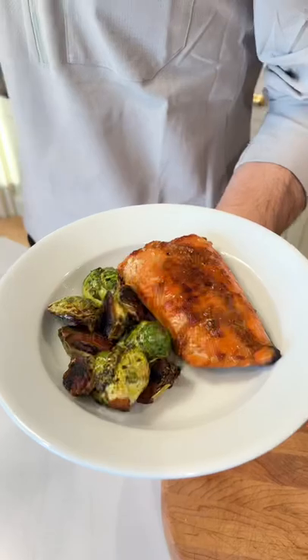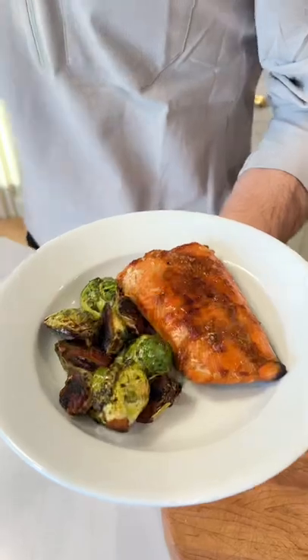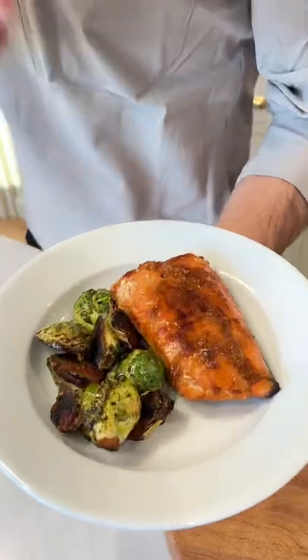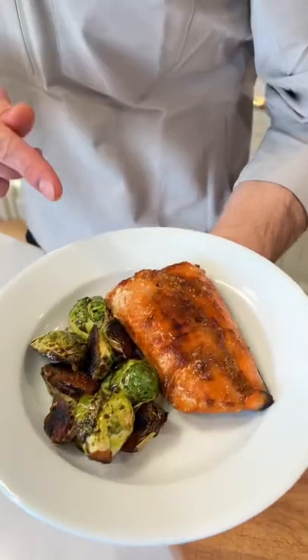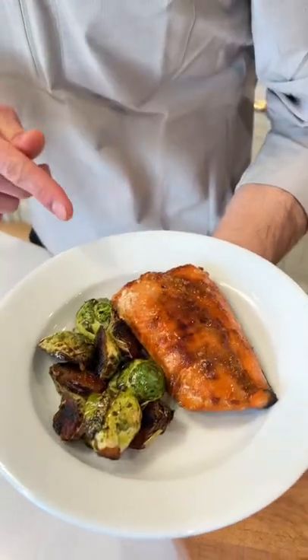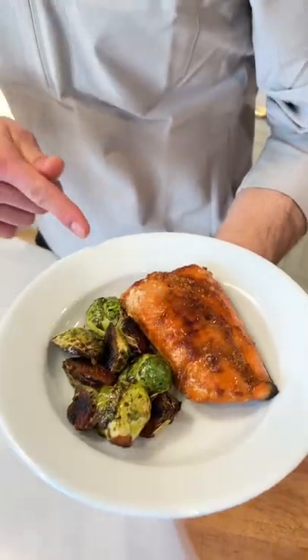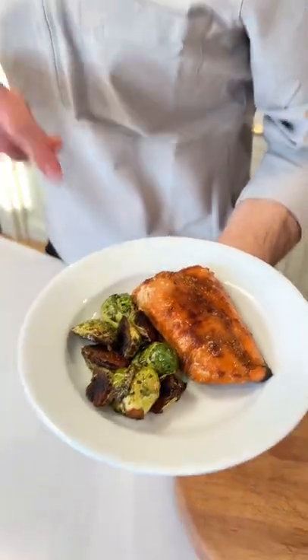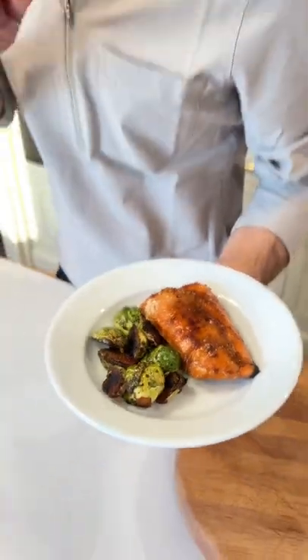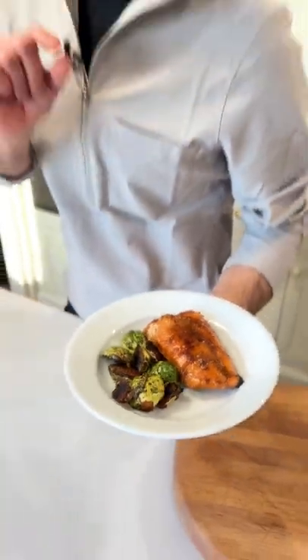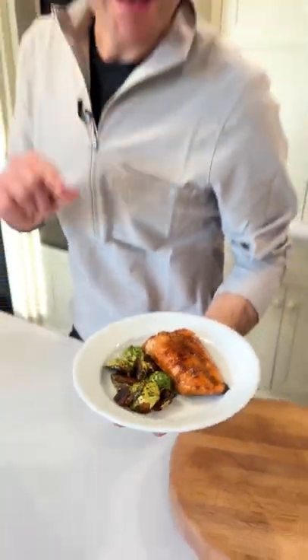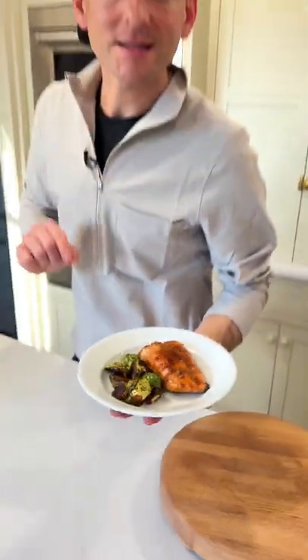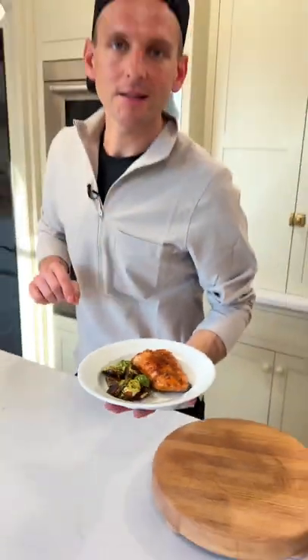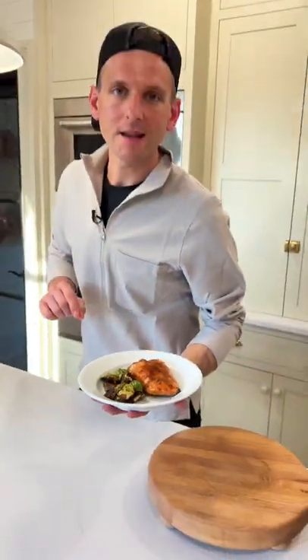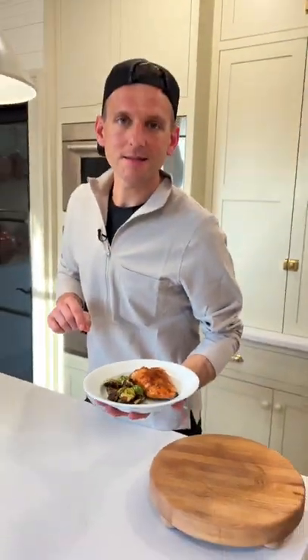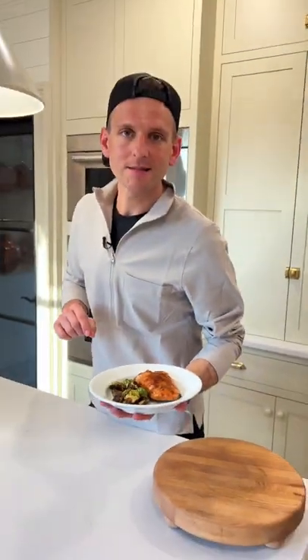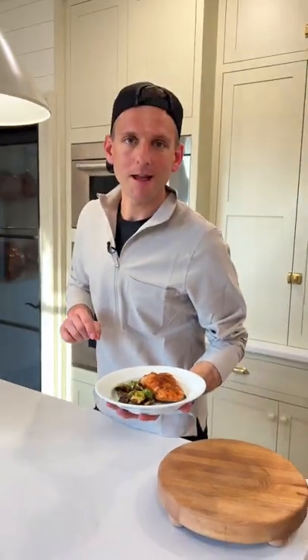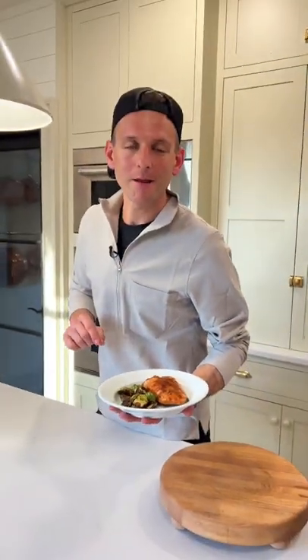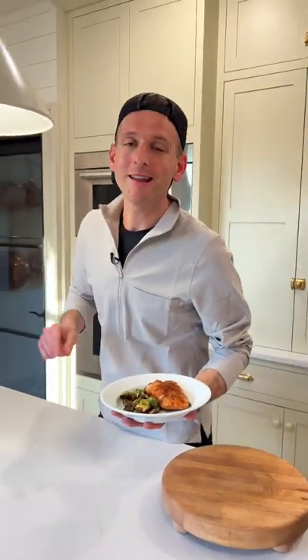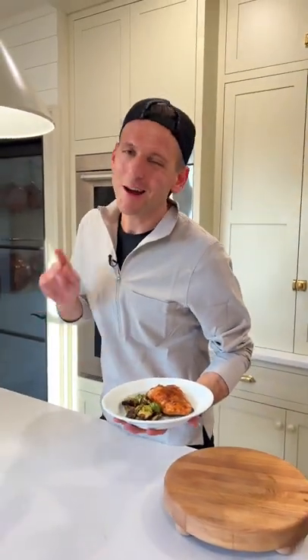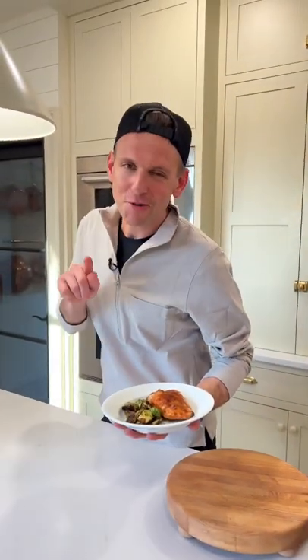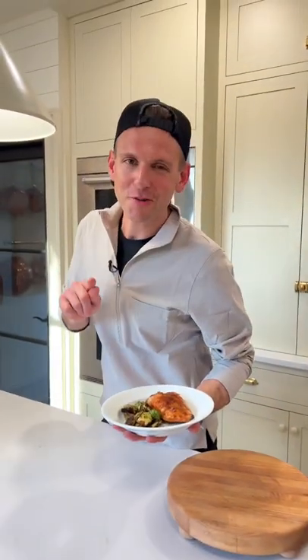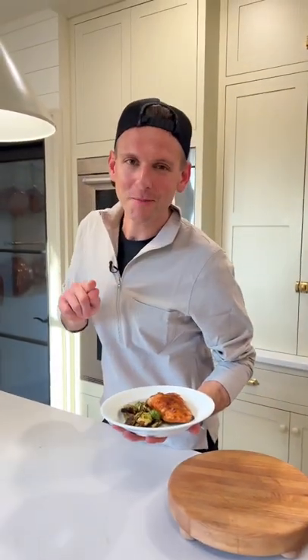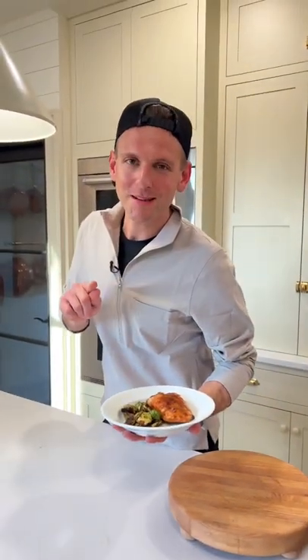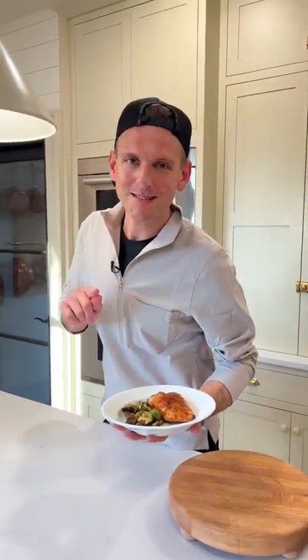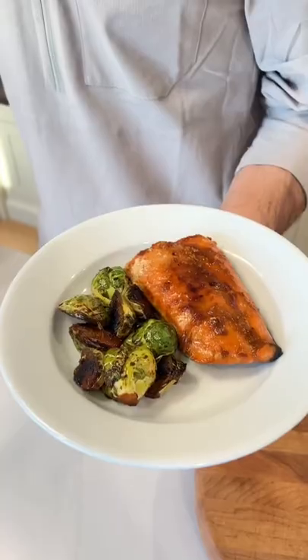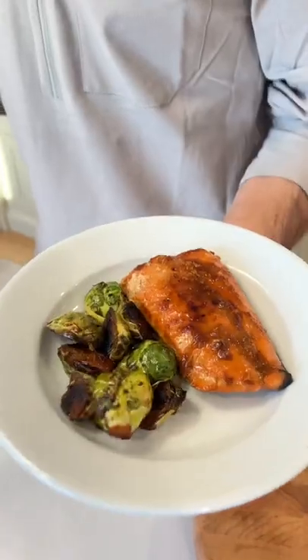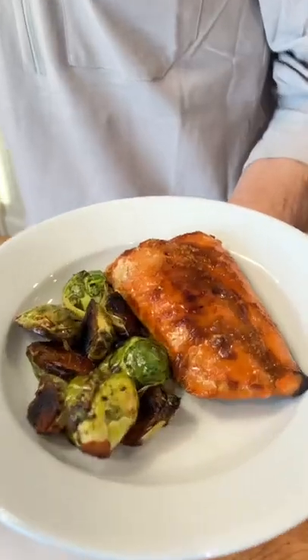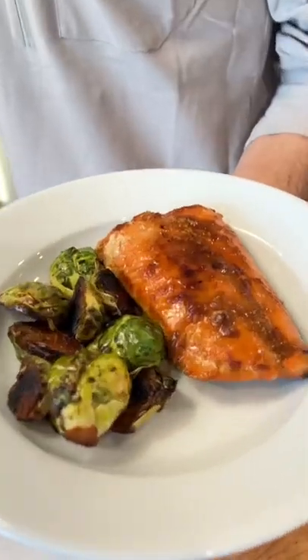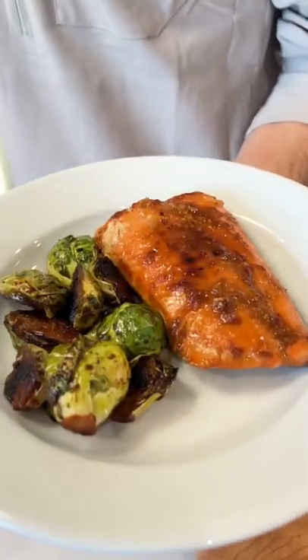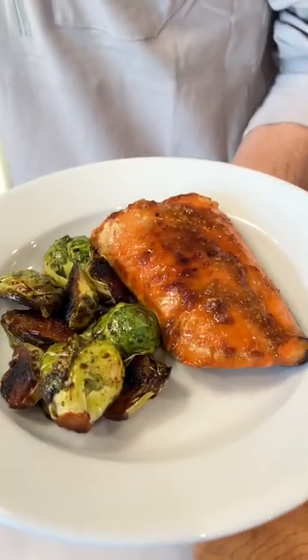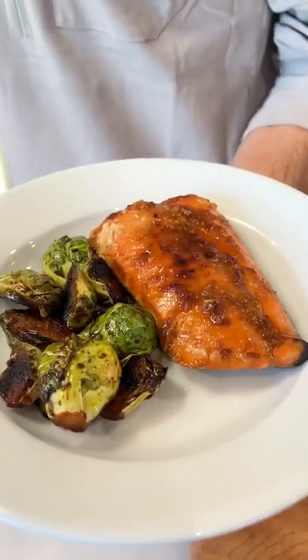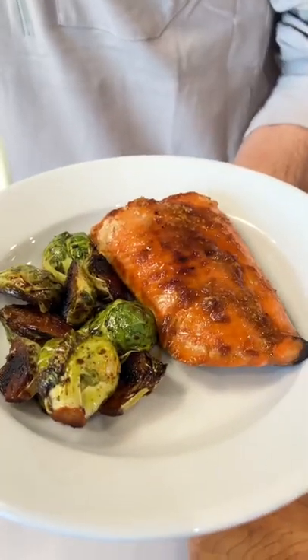Are you ready to make the best glazed salmon in under 30 minutes? Let's get going!